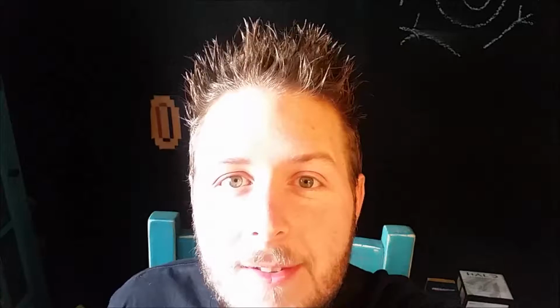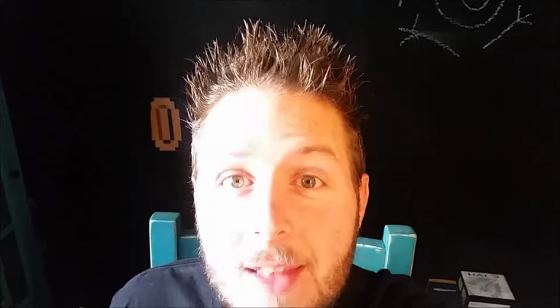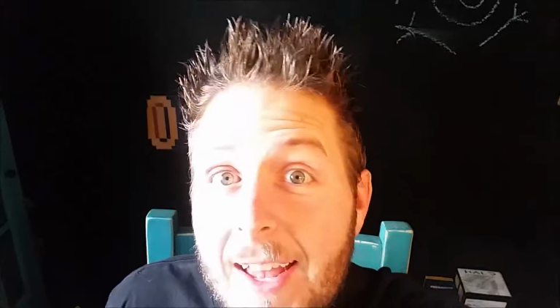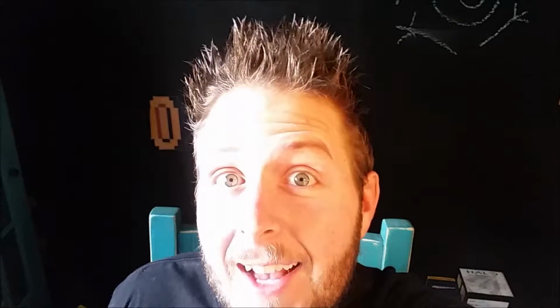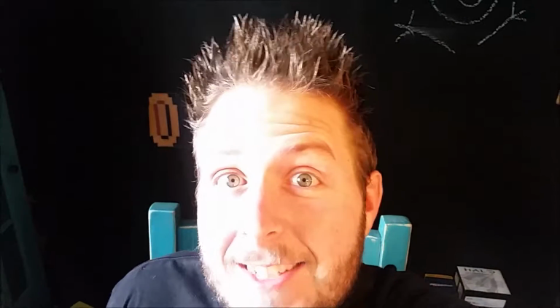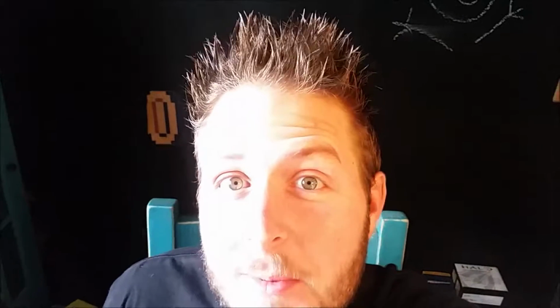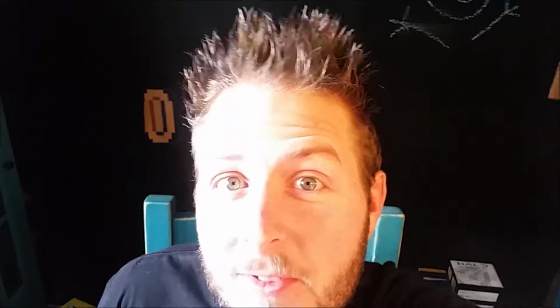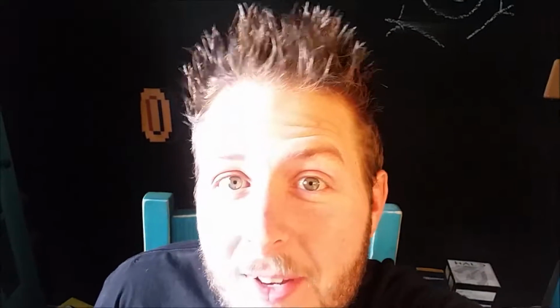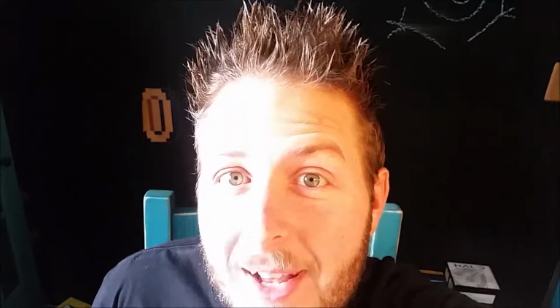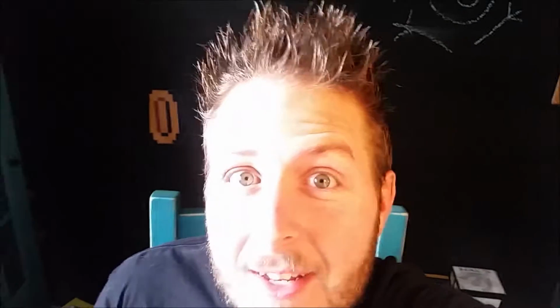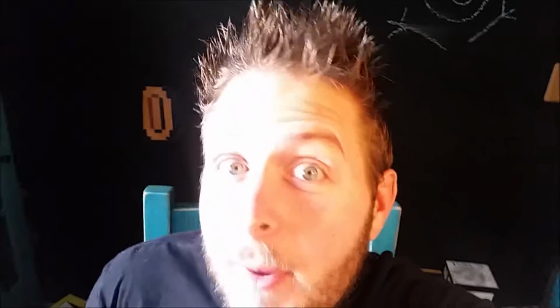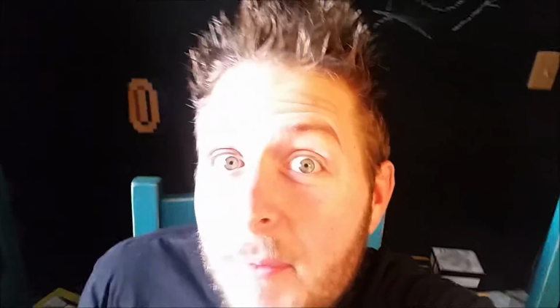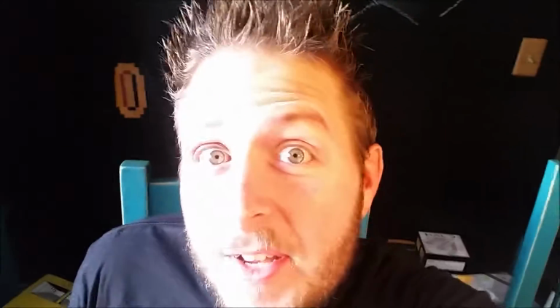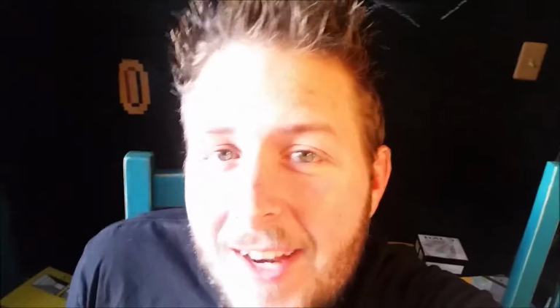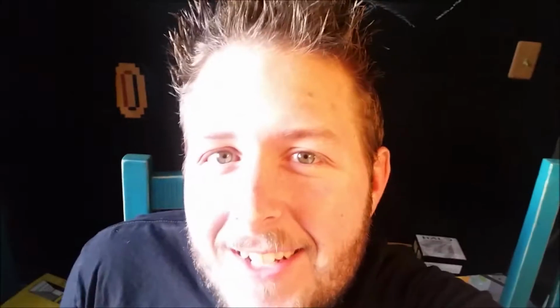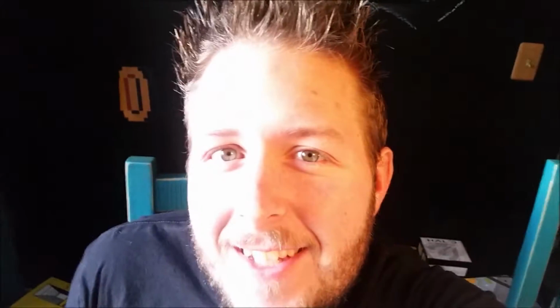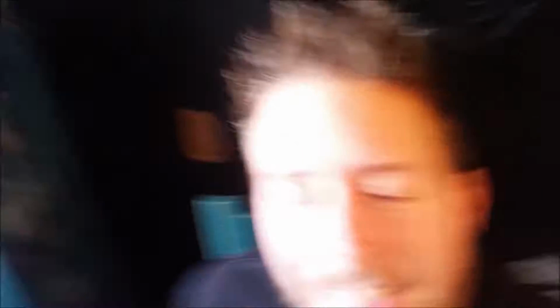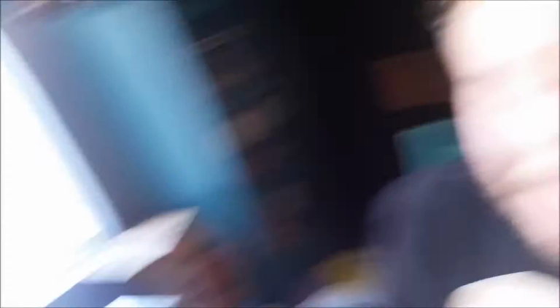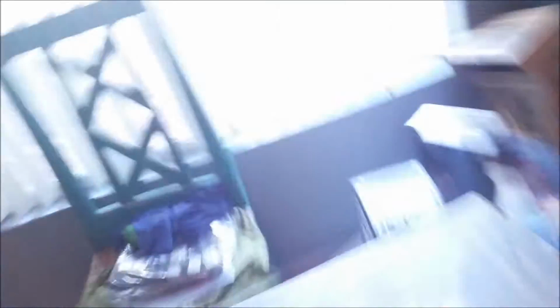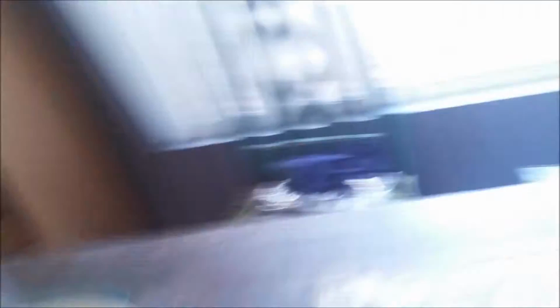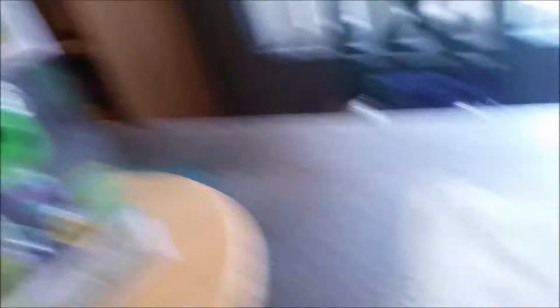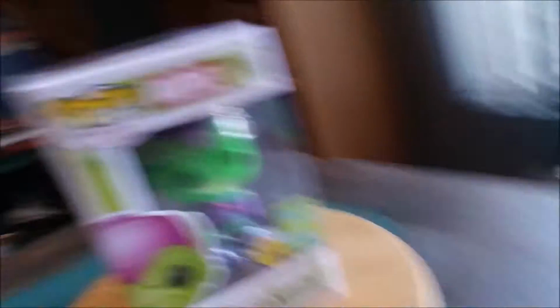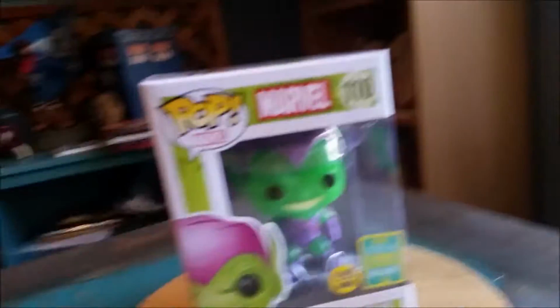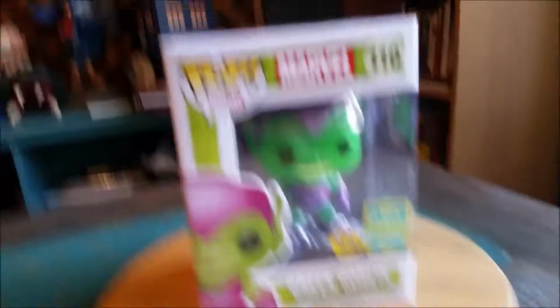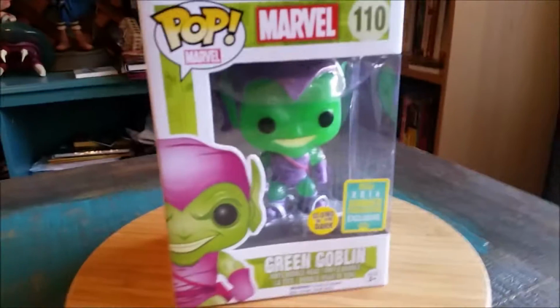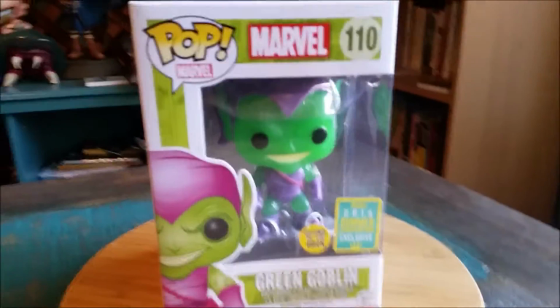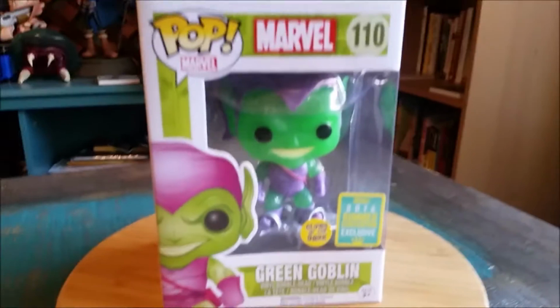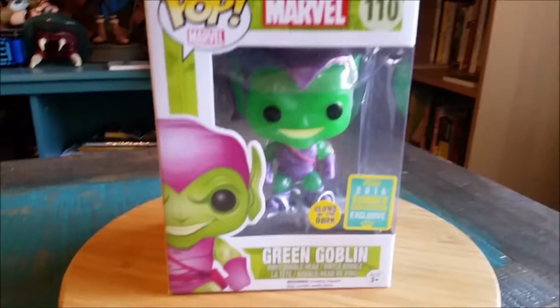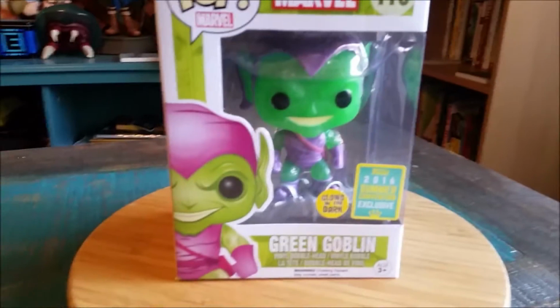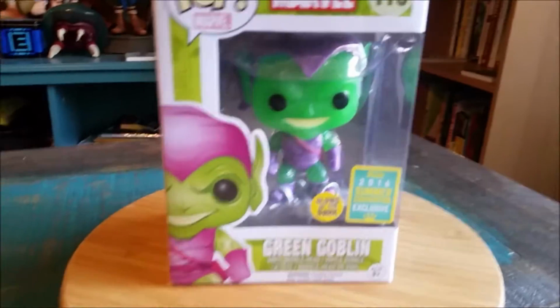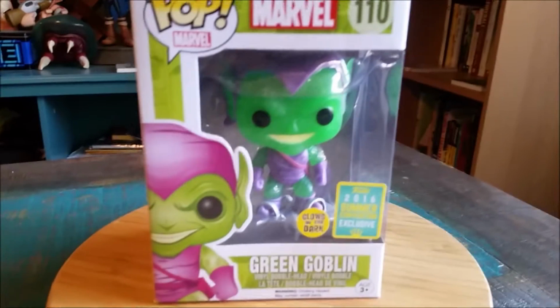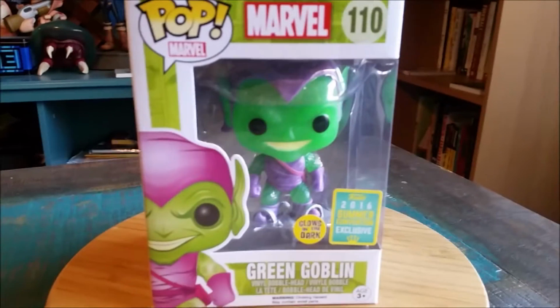Hey guys, Cheesy Poof here. We got another pop figure to add to the collection tape this time, another one from San Diego Comic Con.